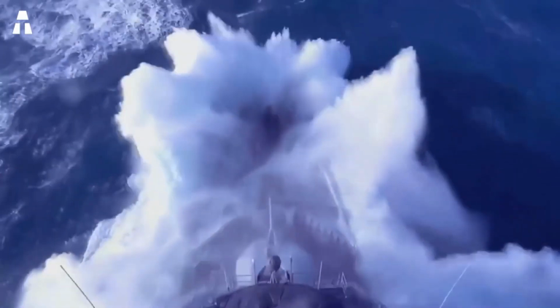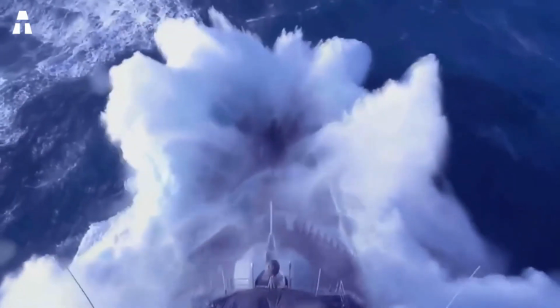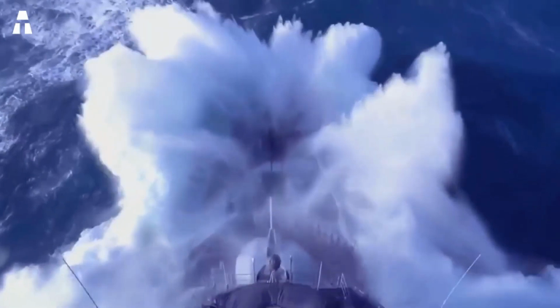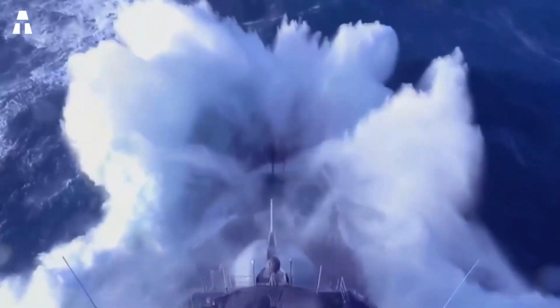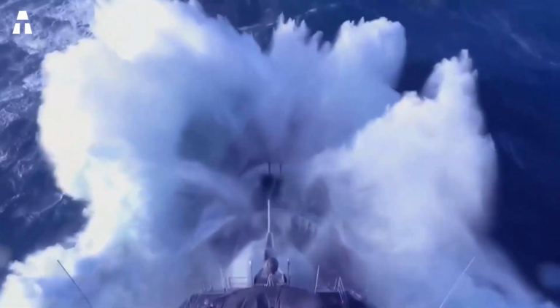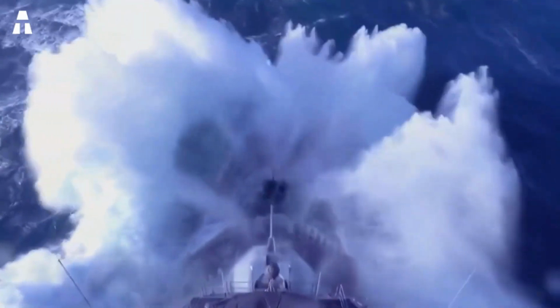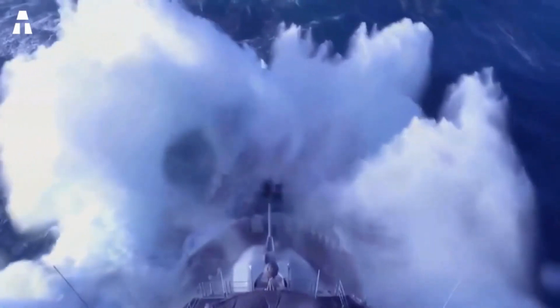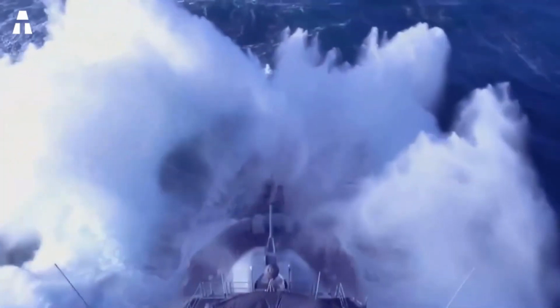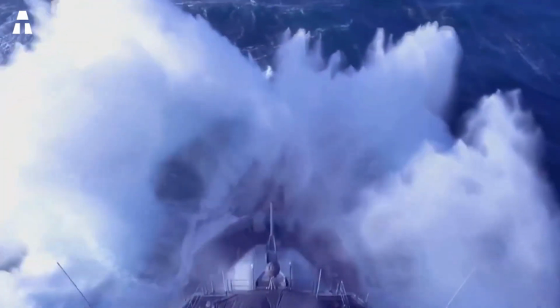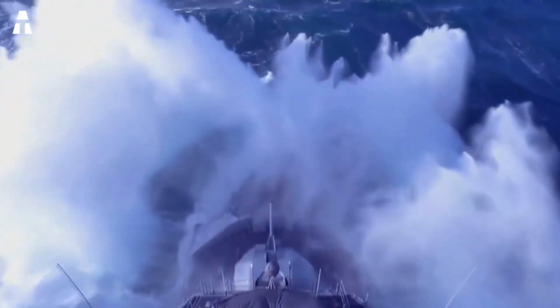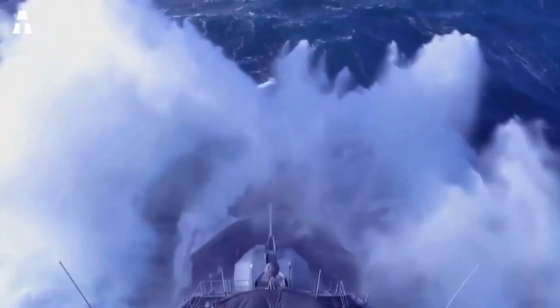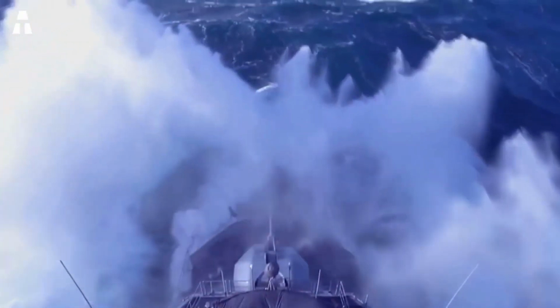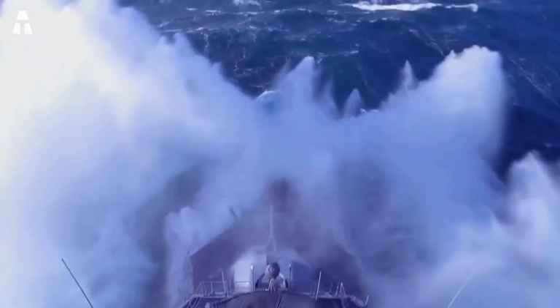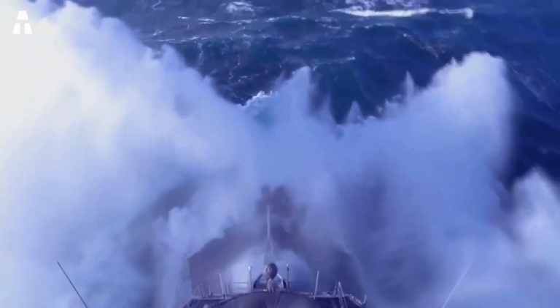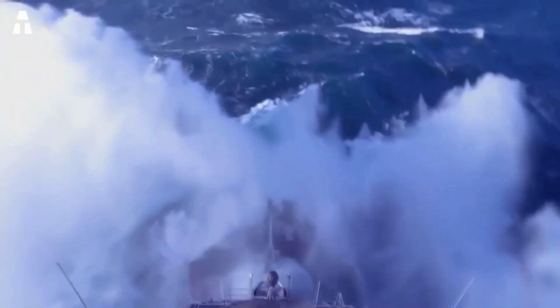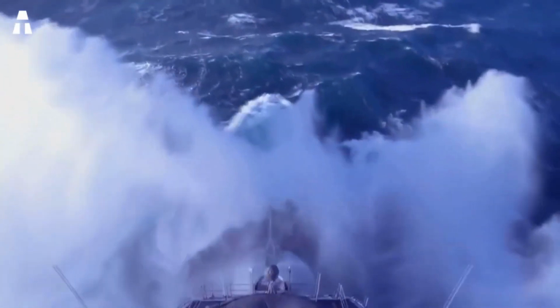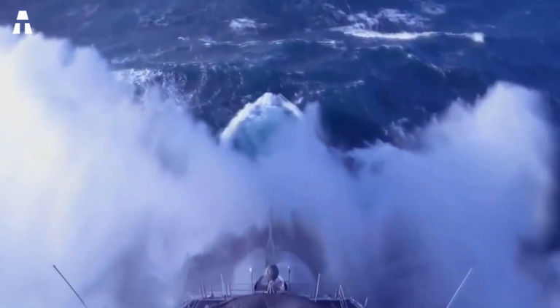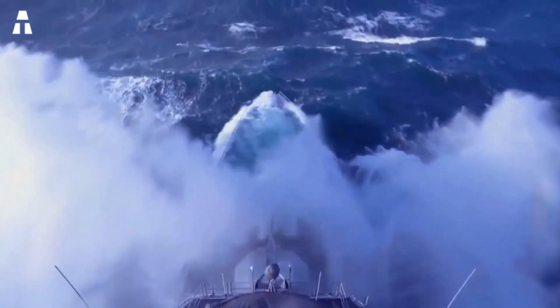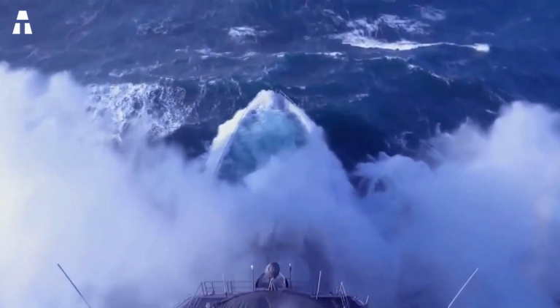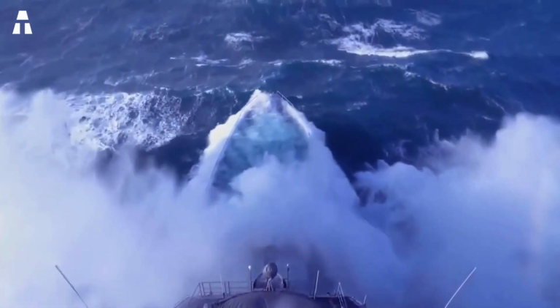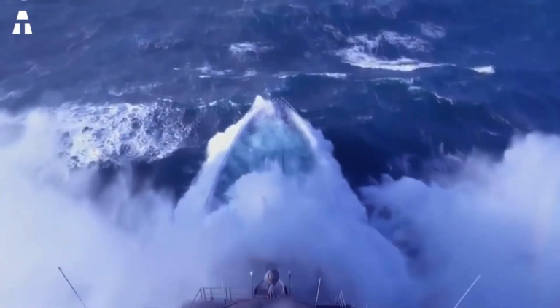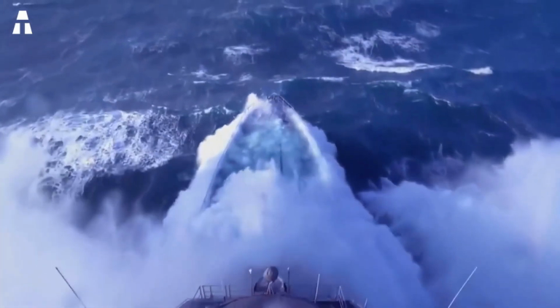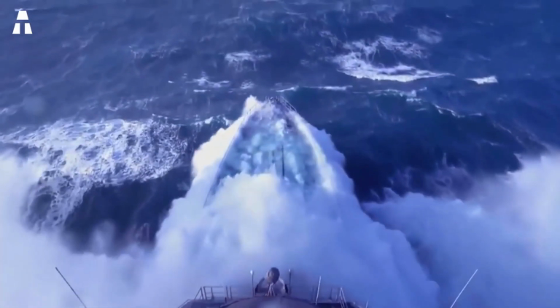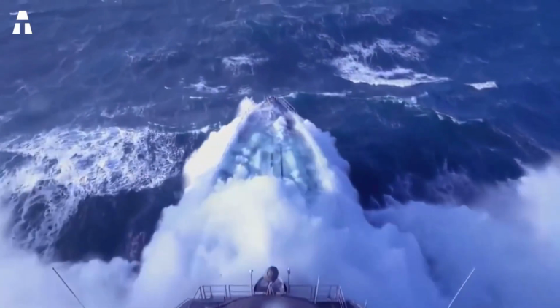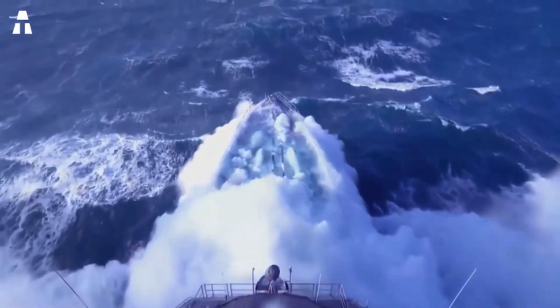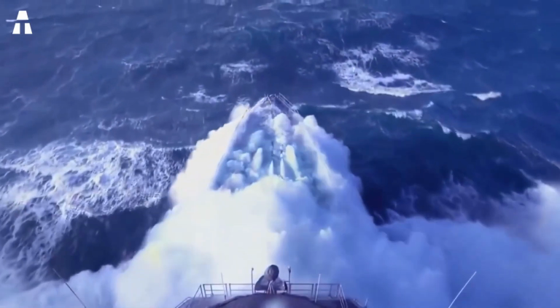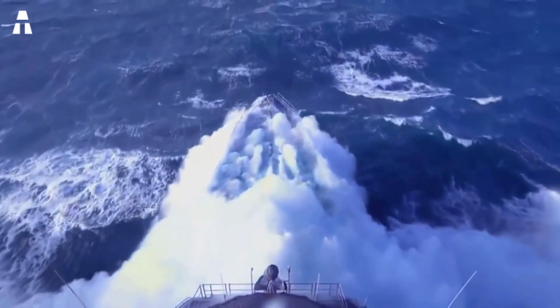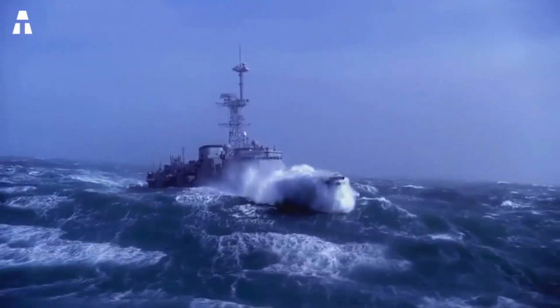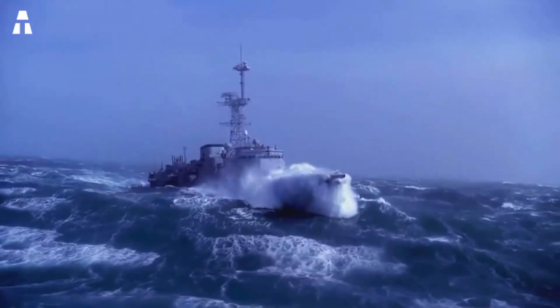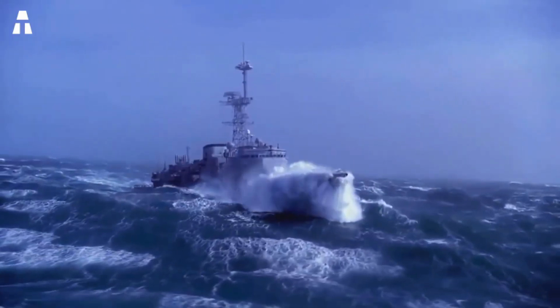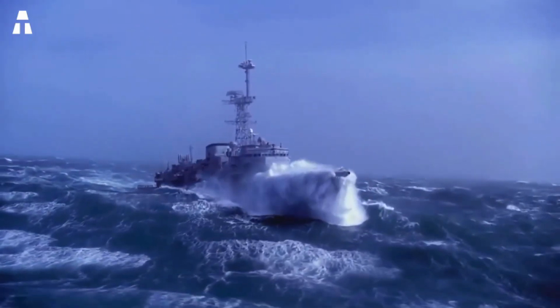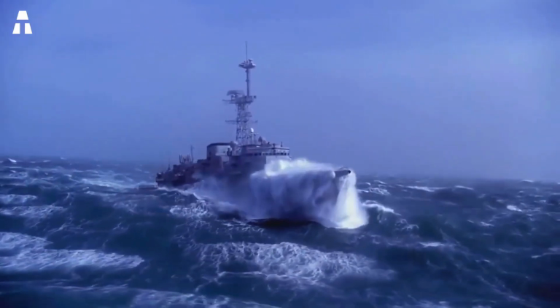But how can these huge ships weather storms, cyclones, and rough seas without sinking? If you want to know, we can explain in this video.